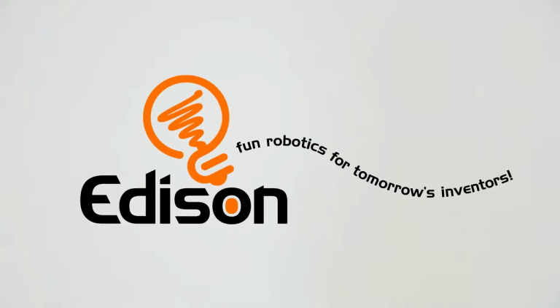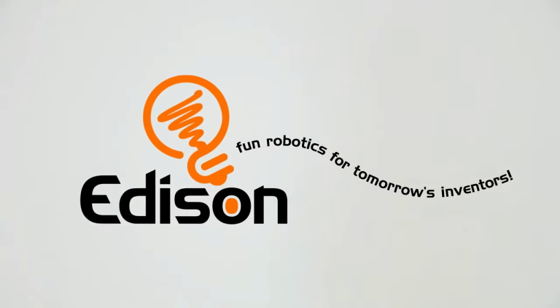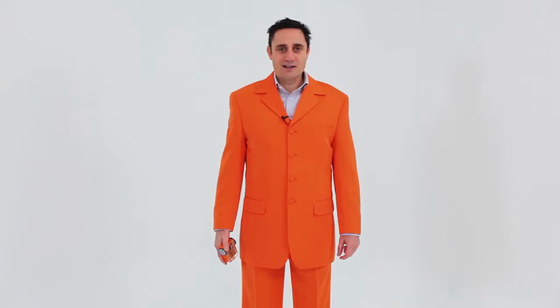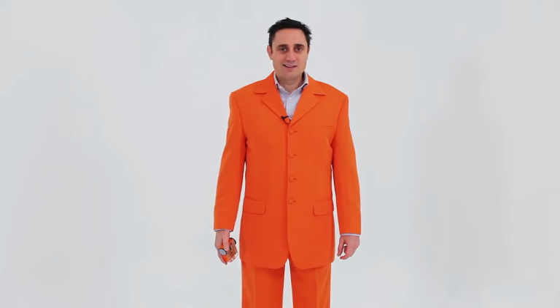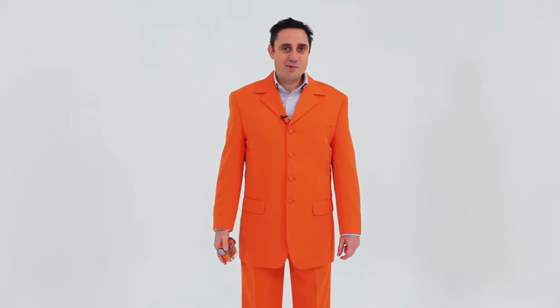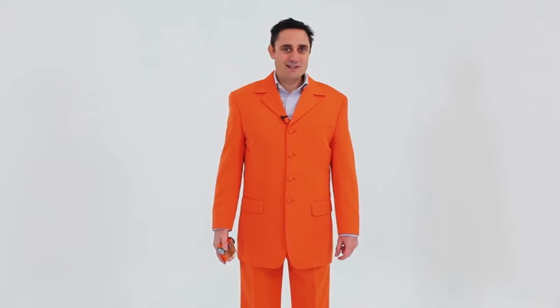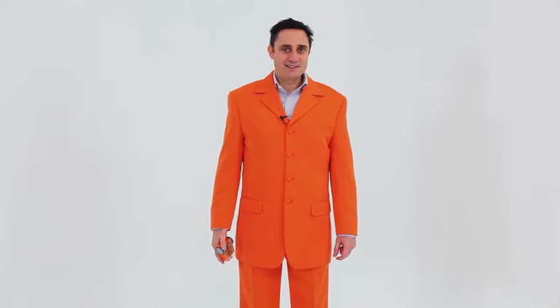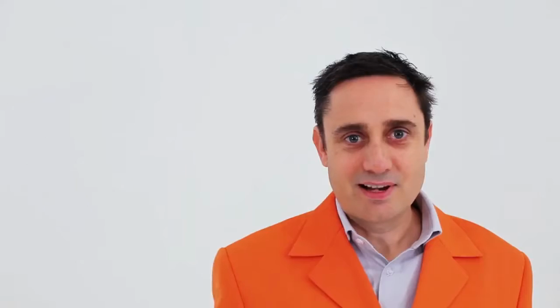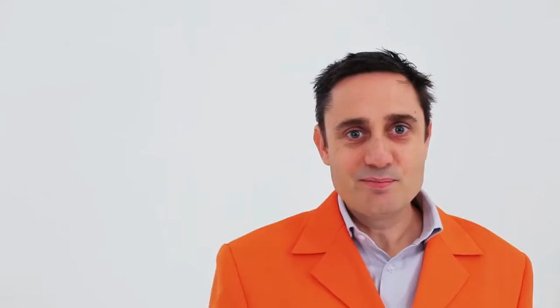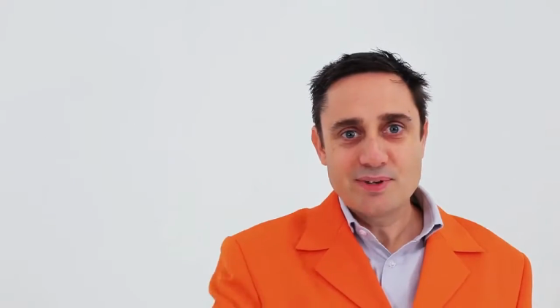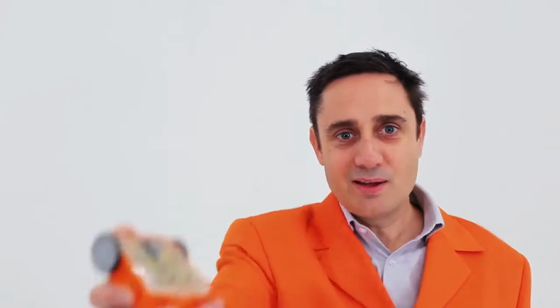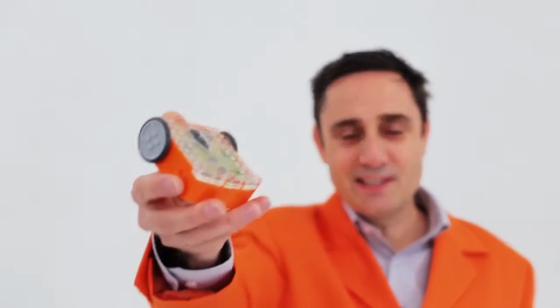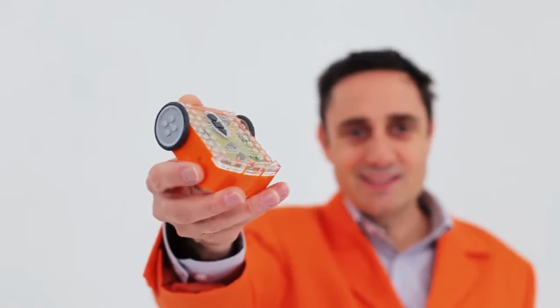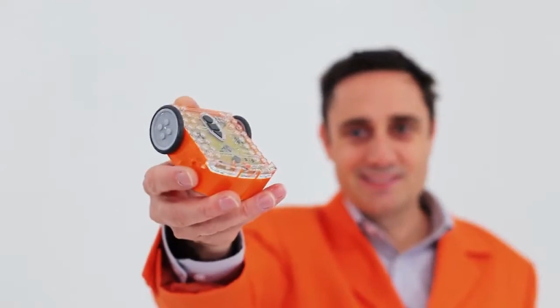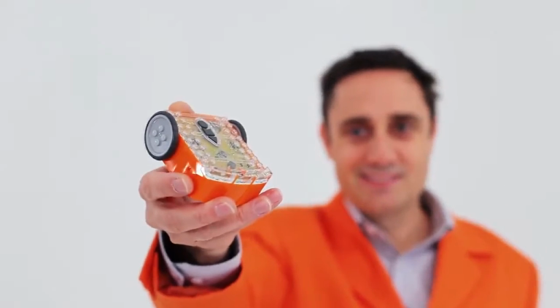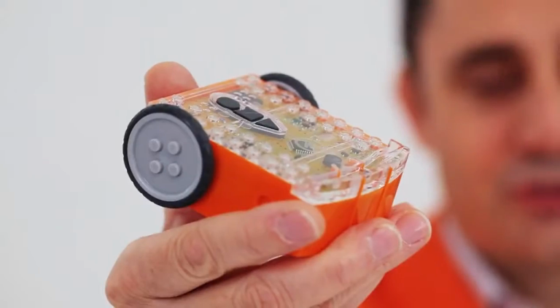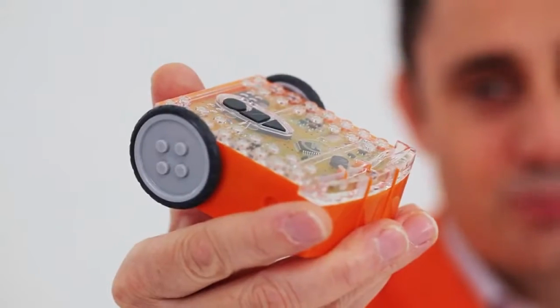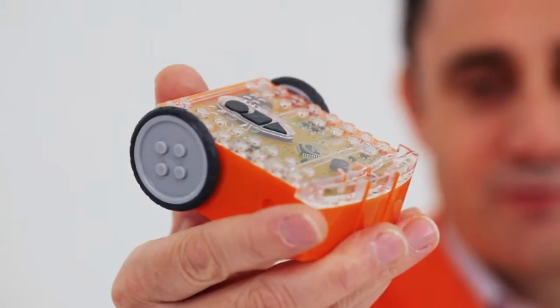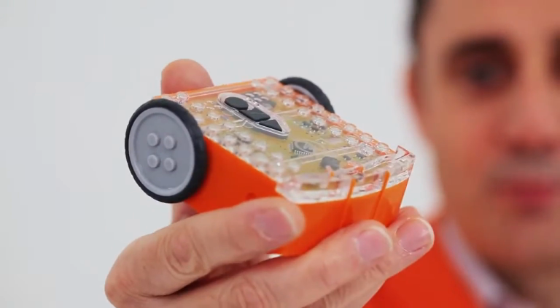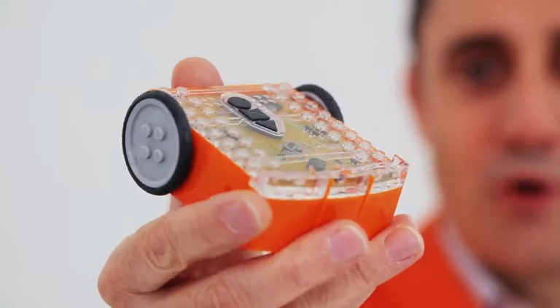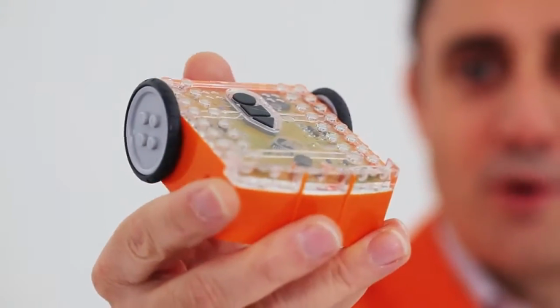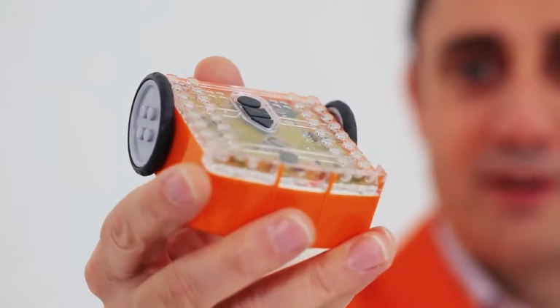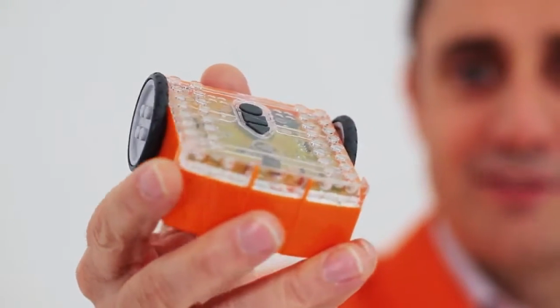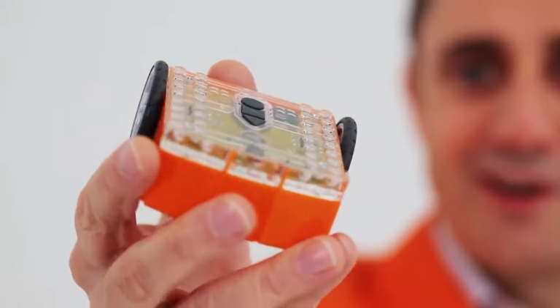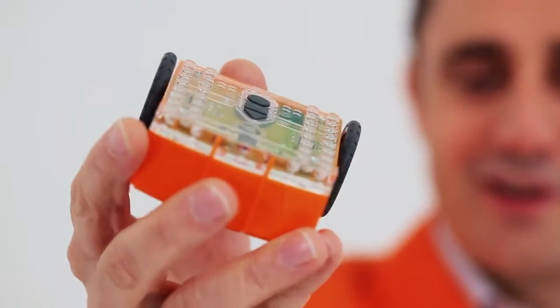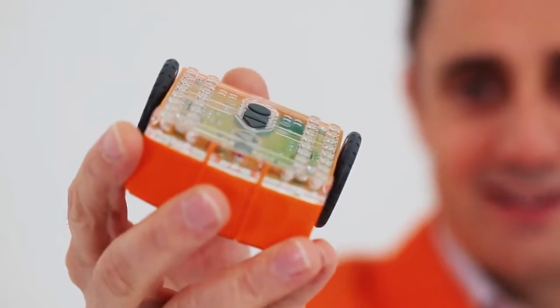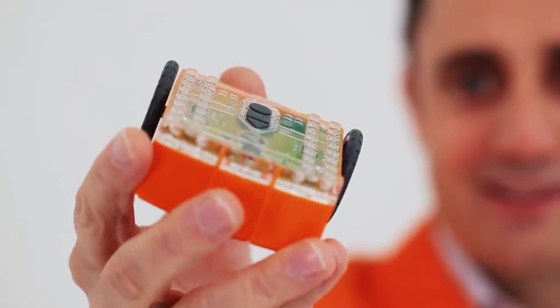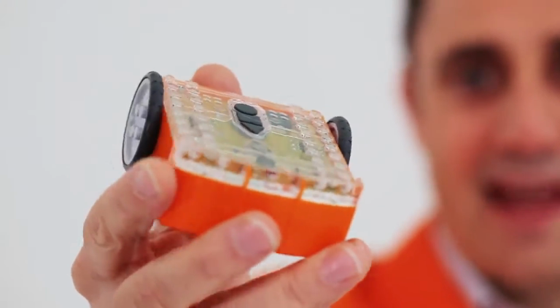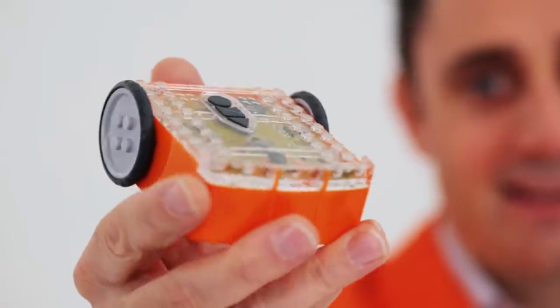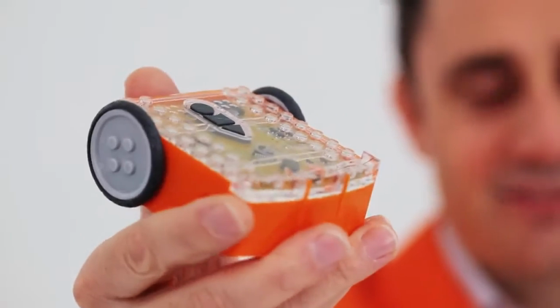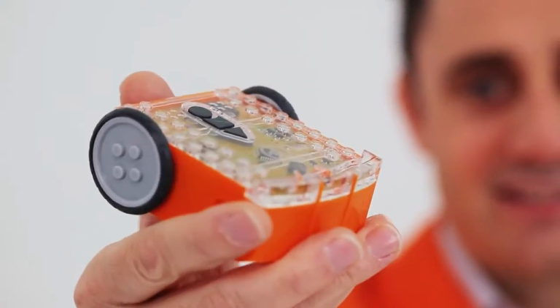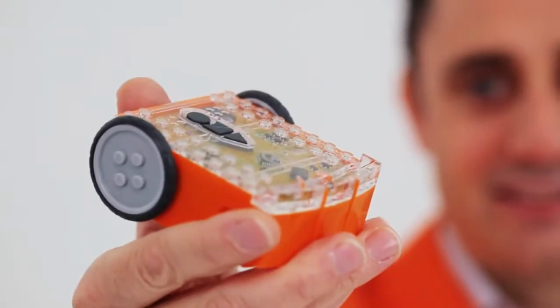Hi, I'm Brenton. Come and meet Edison, the super affordable robot for learning and inventing.